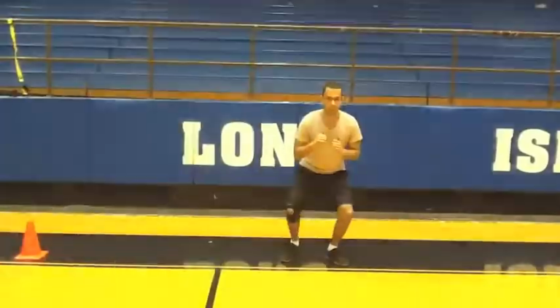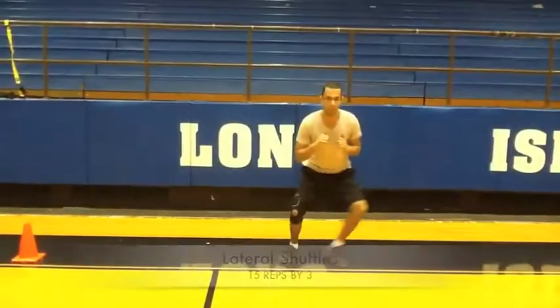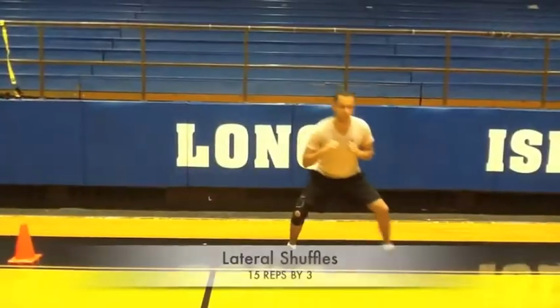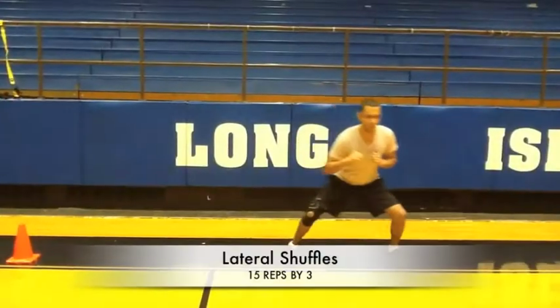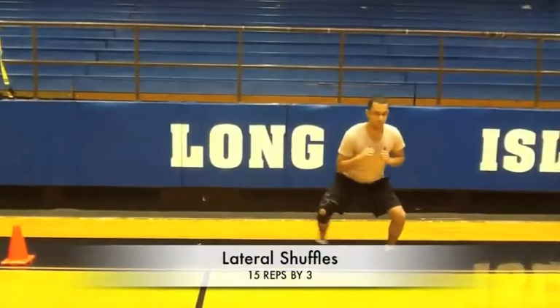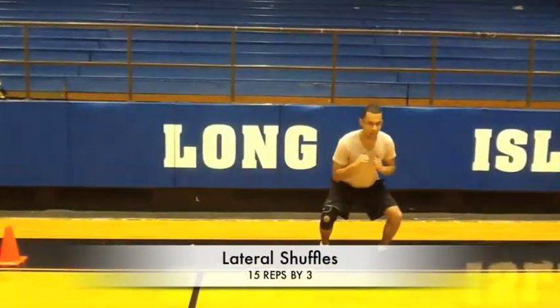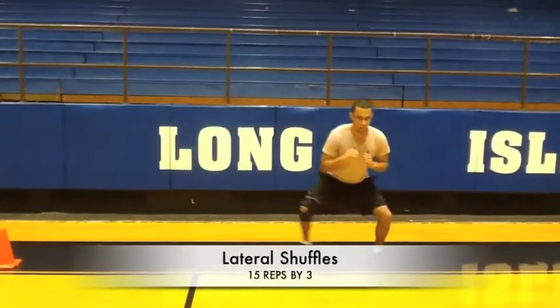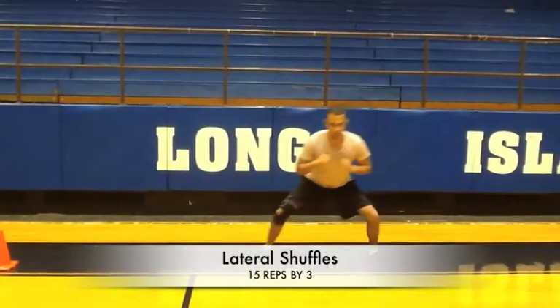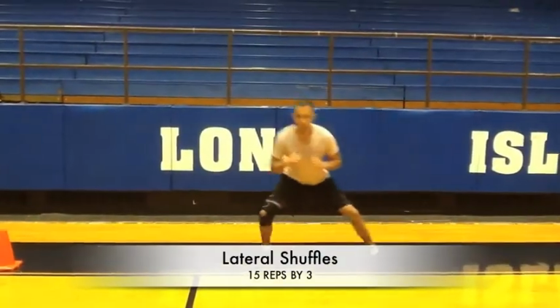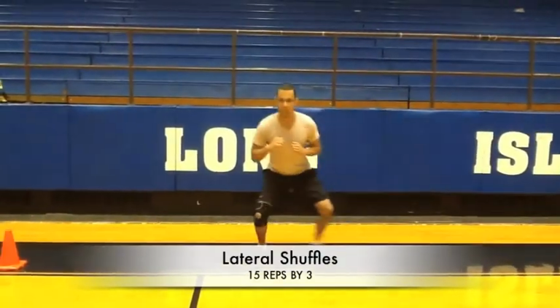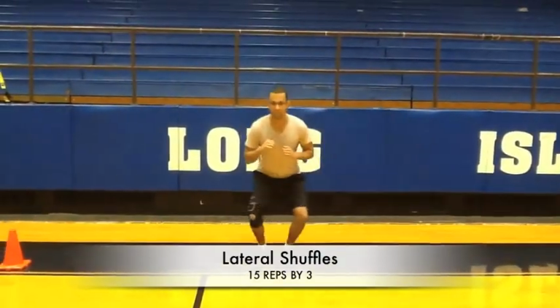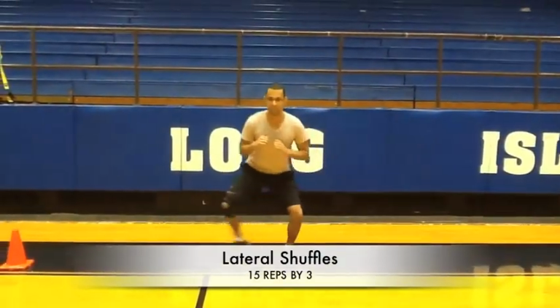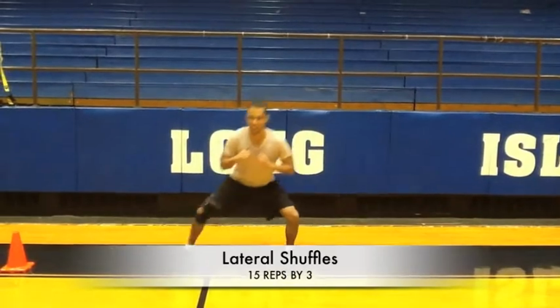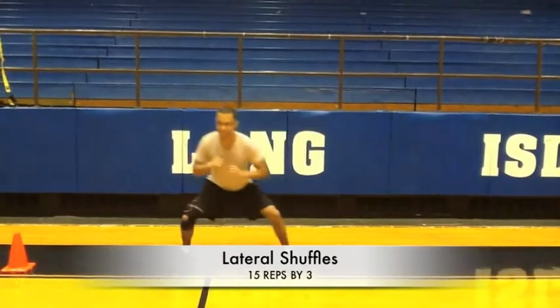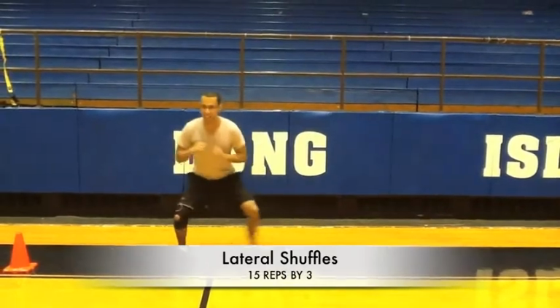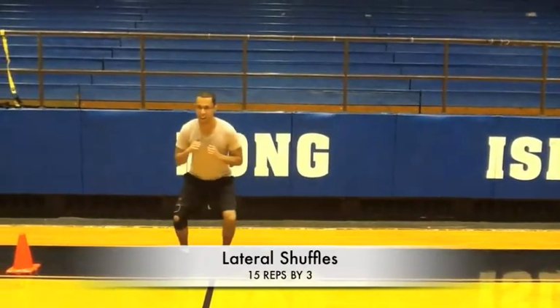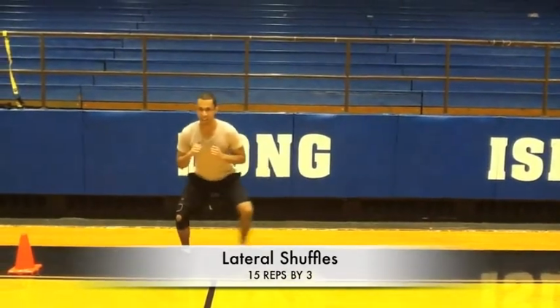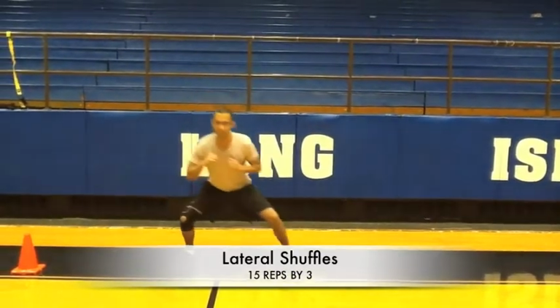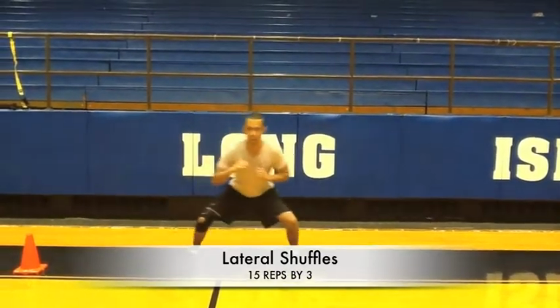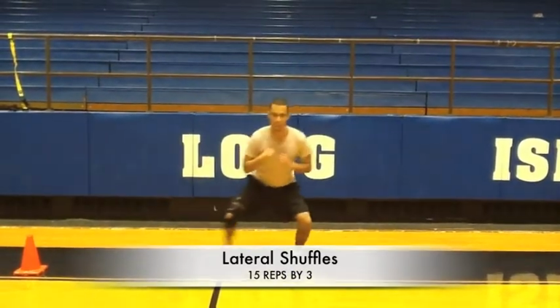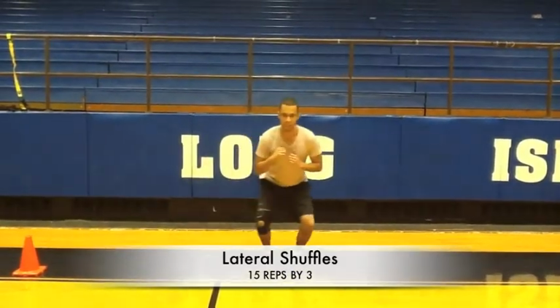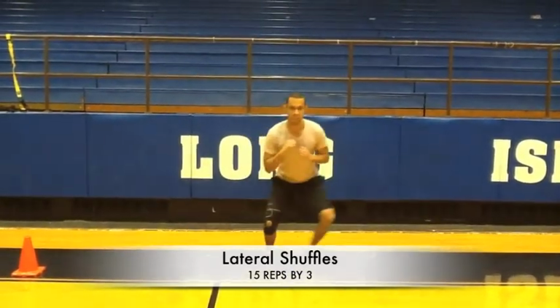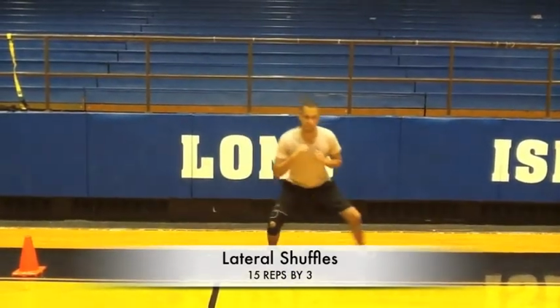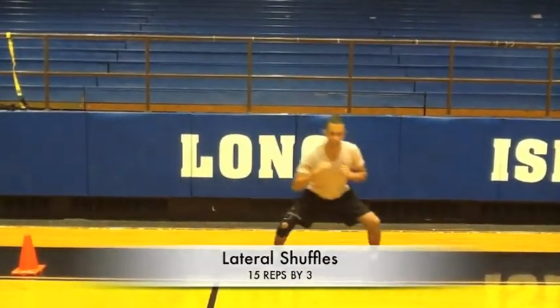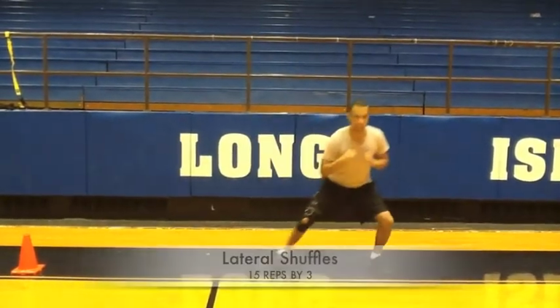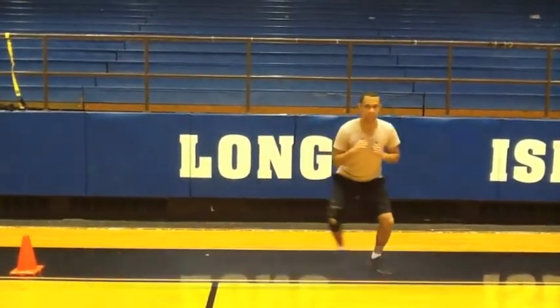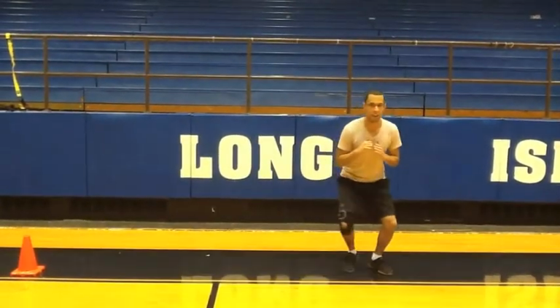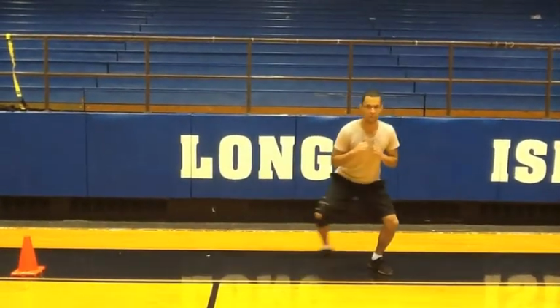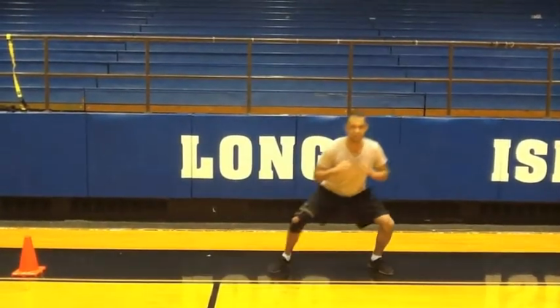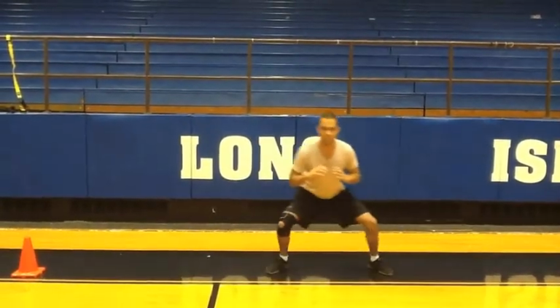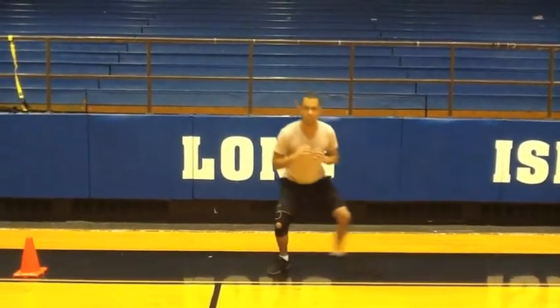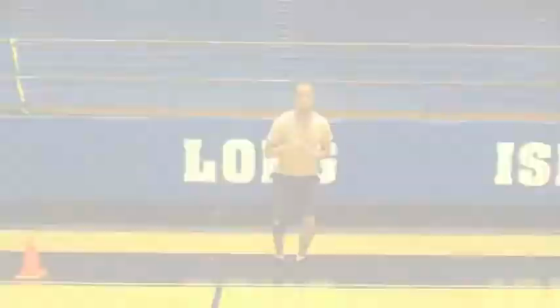While in a squatting position at 90 degrees with feet forward, shuffle from left to right on the ground.